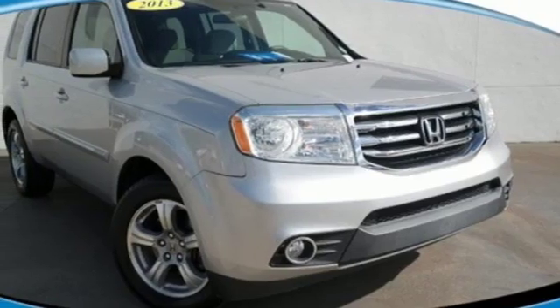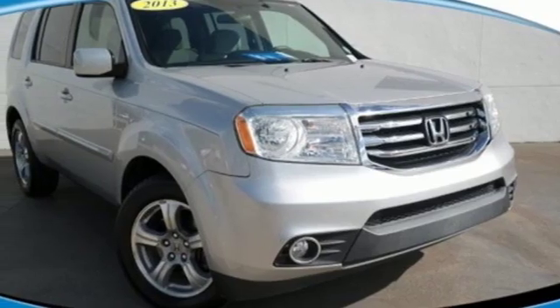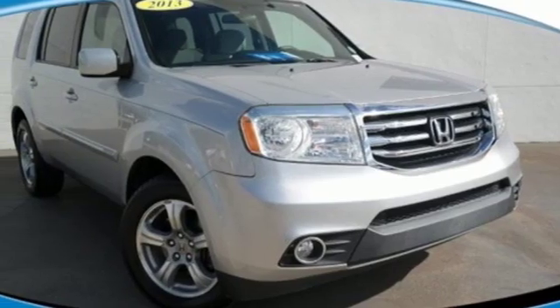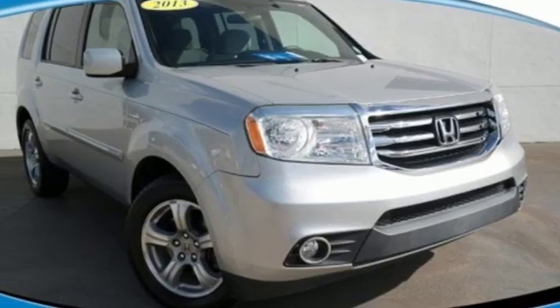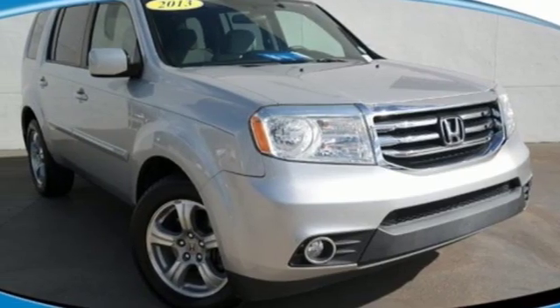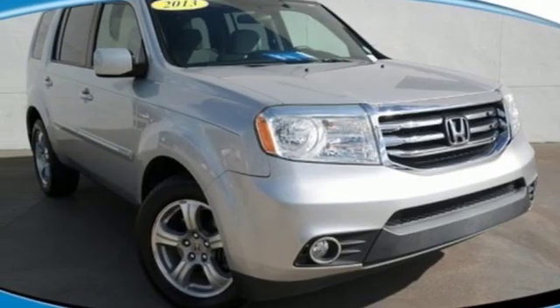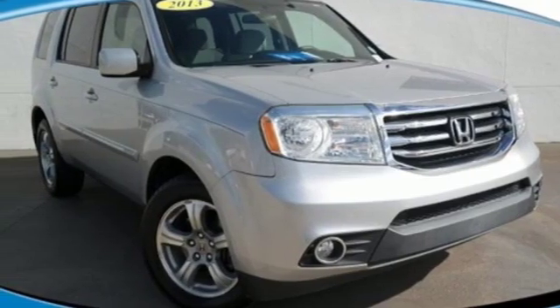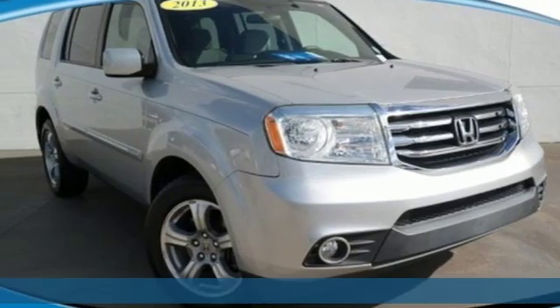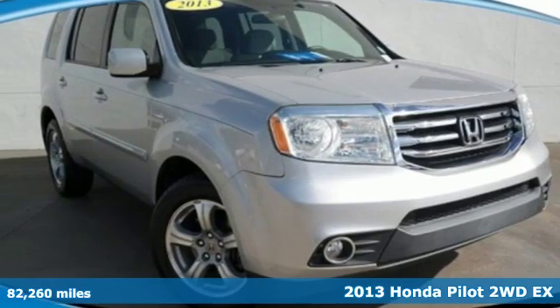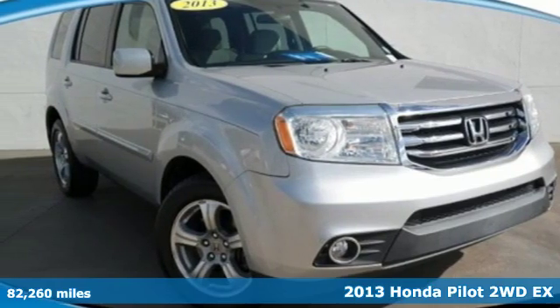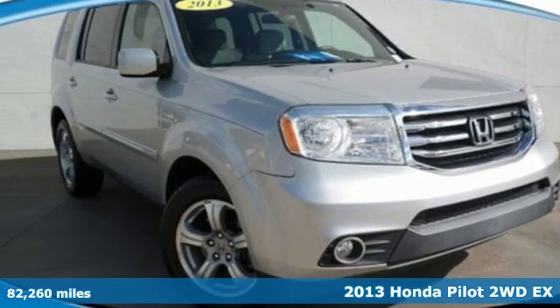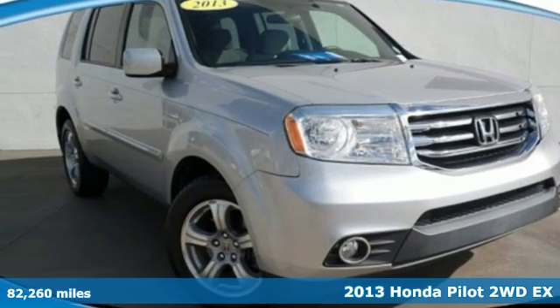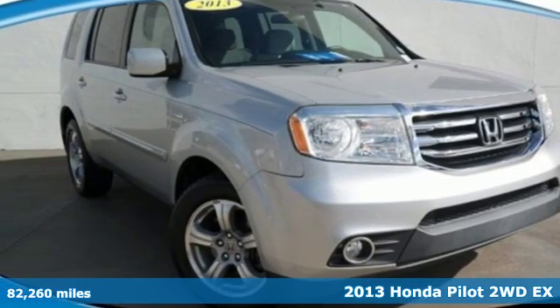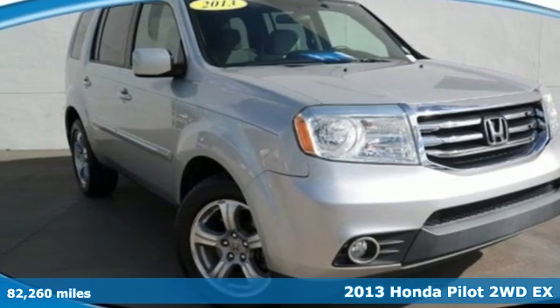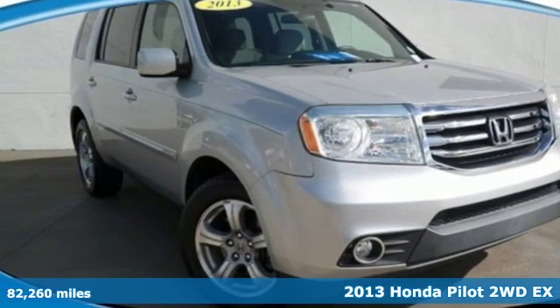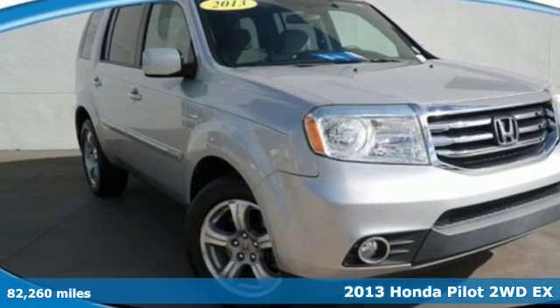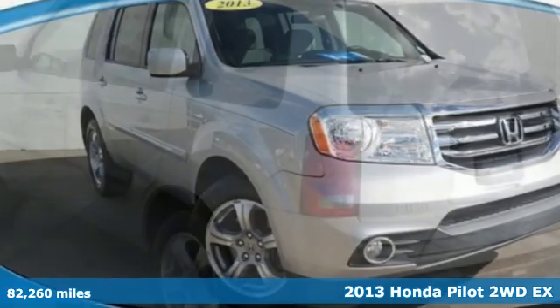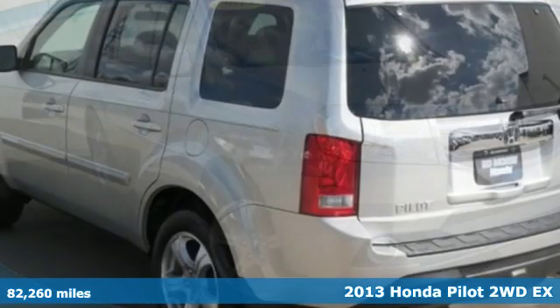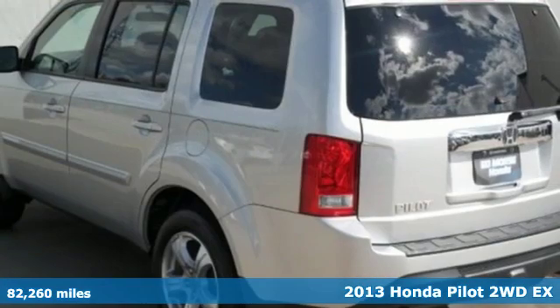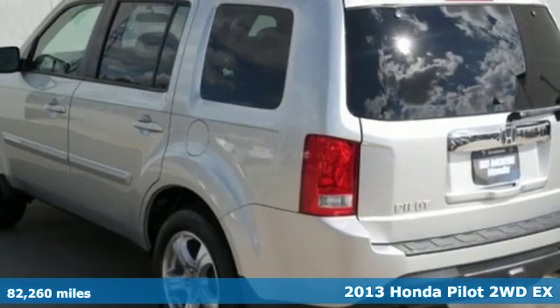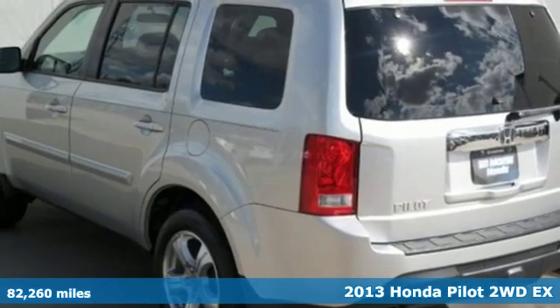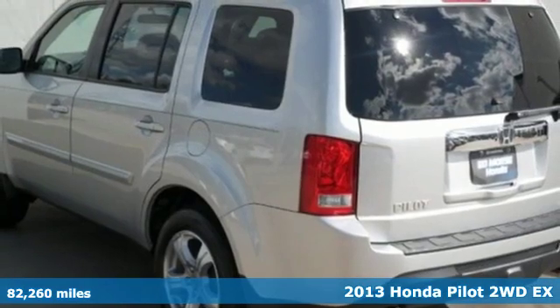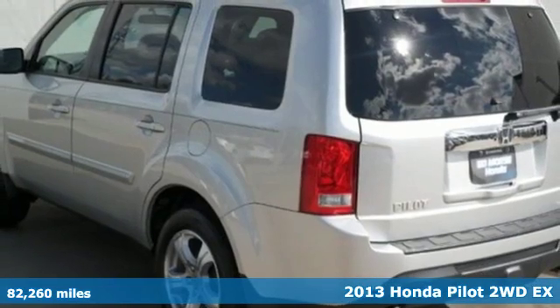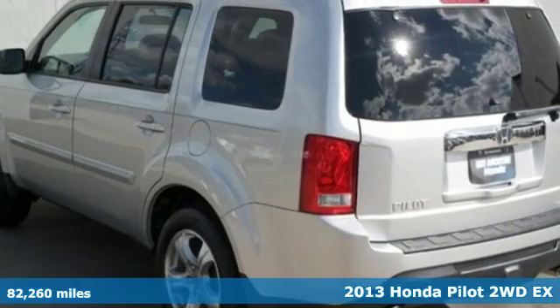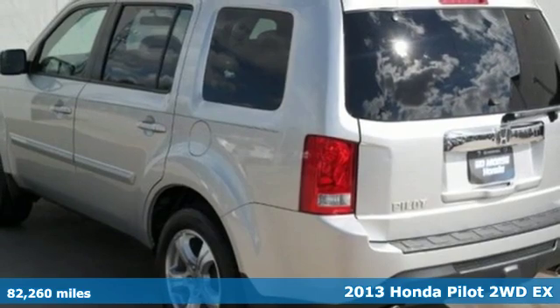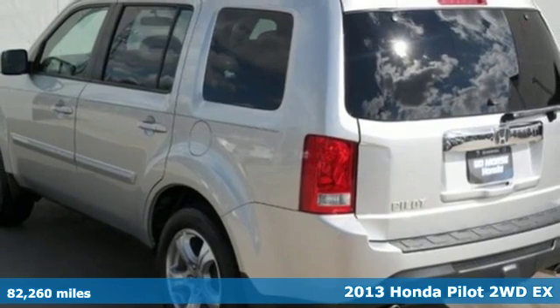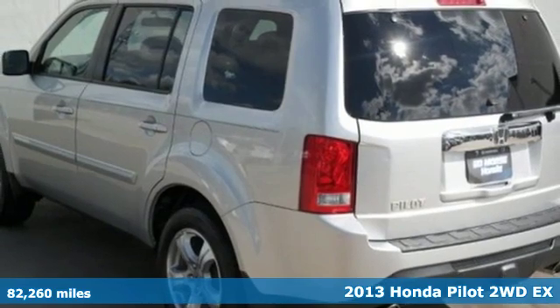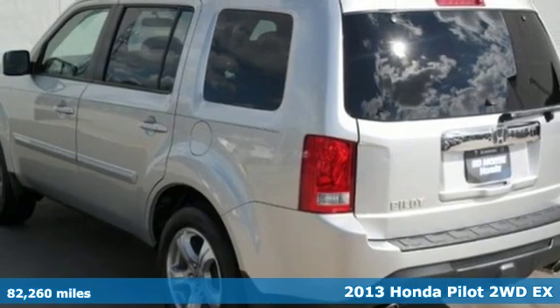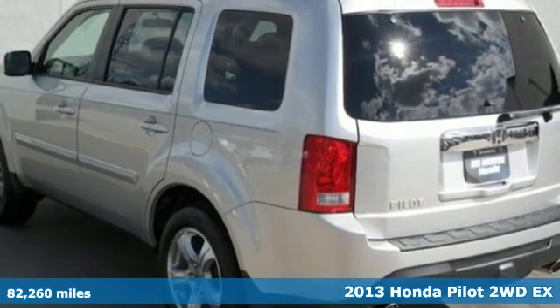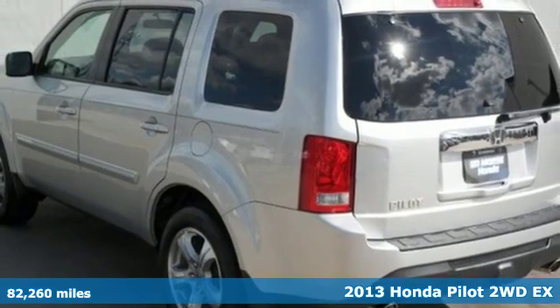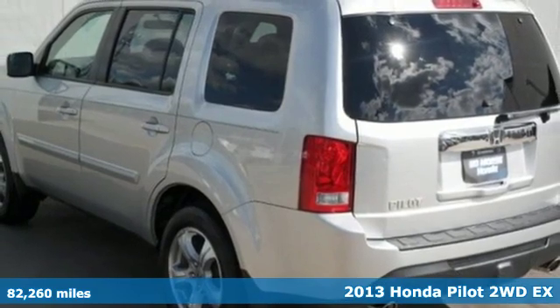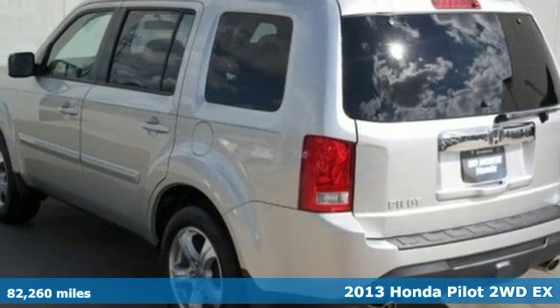Here's a 2013 Honda Pilot. Every Honda is designed with the driver in mind.